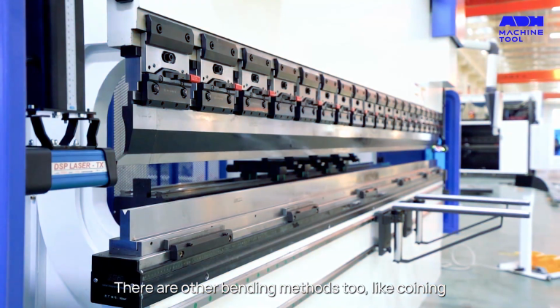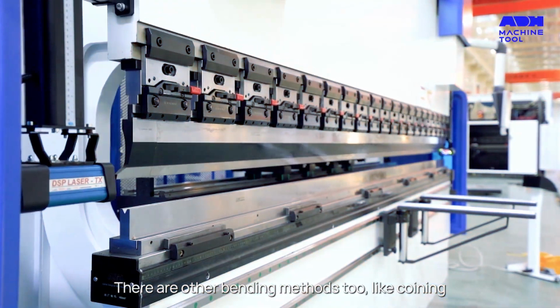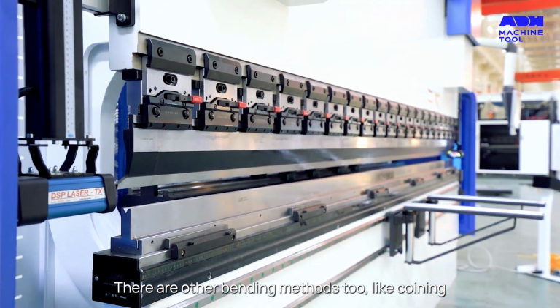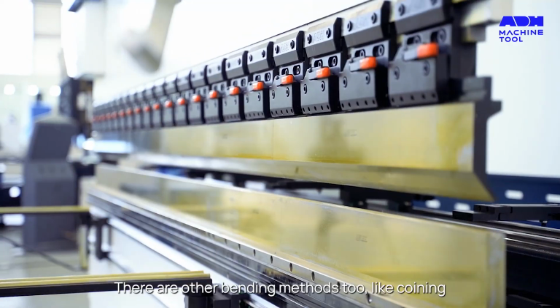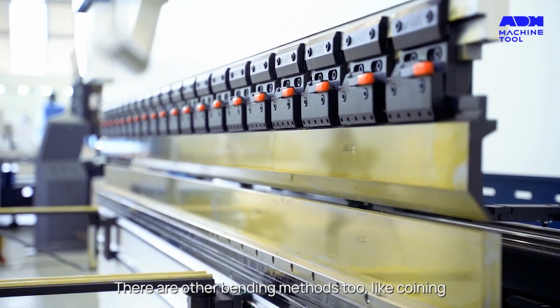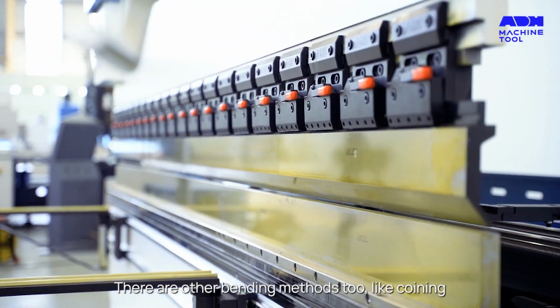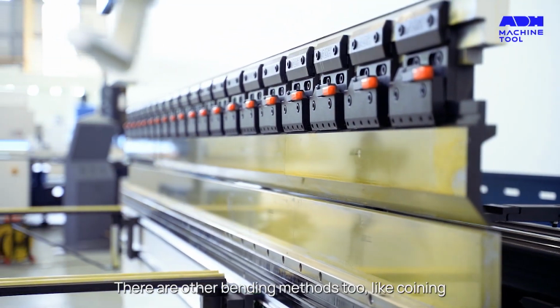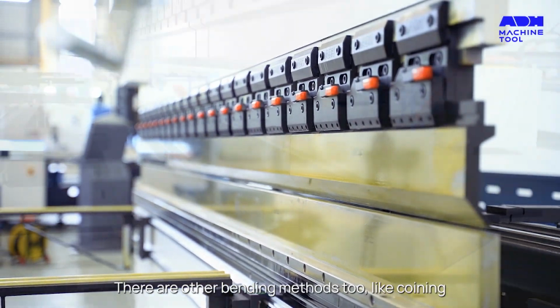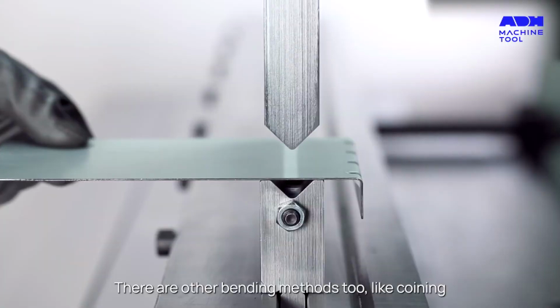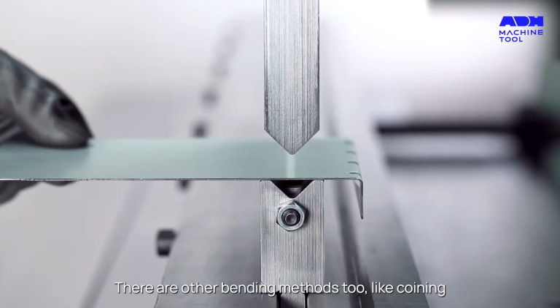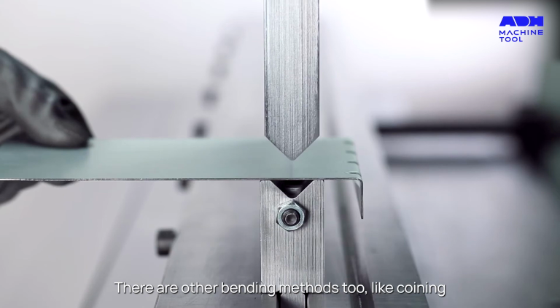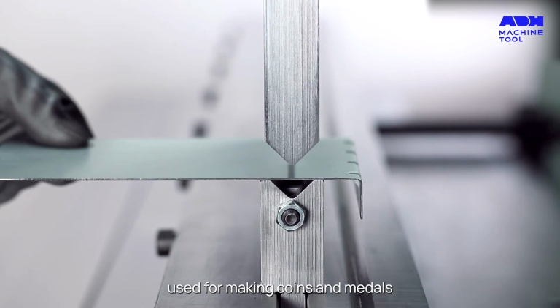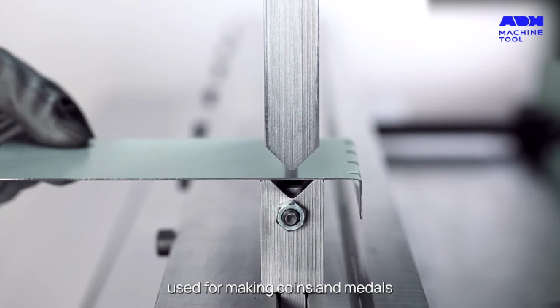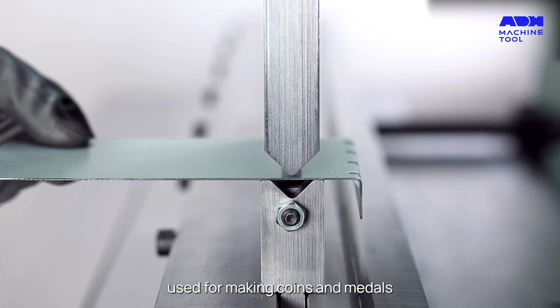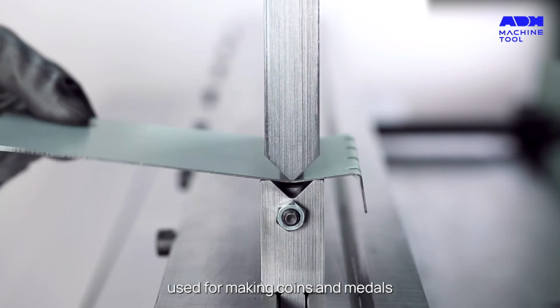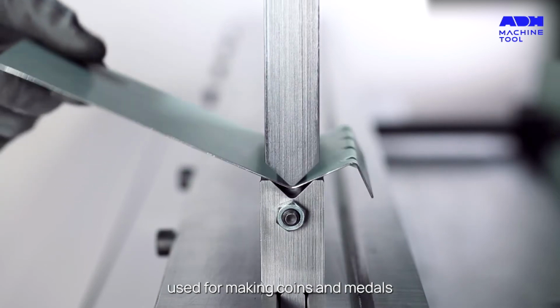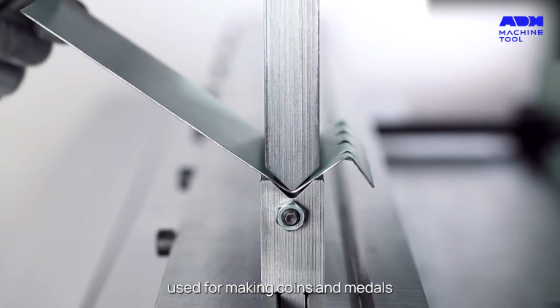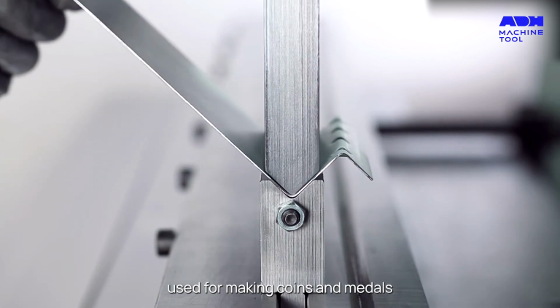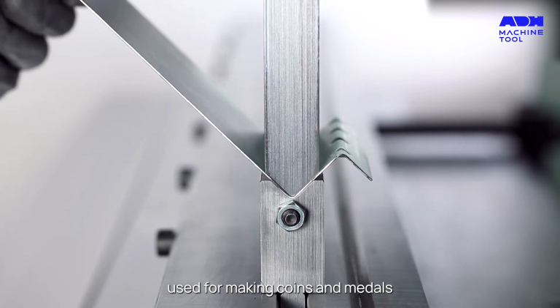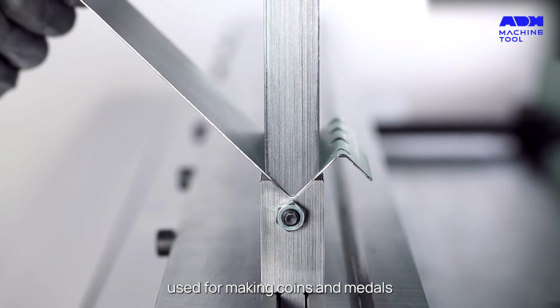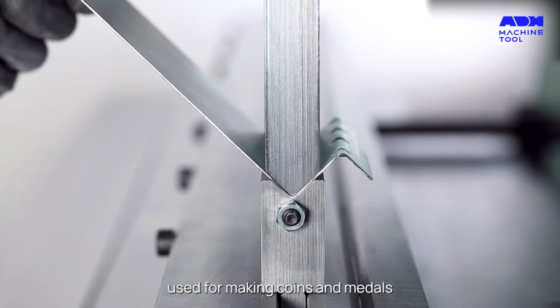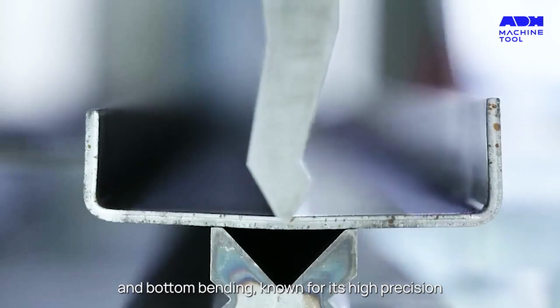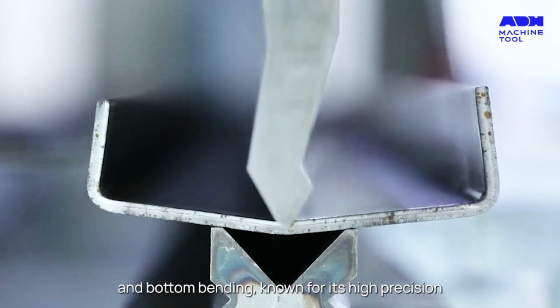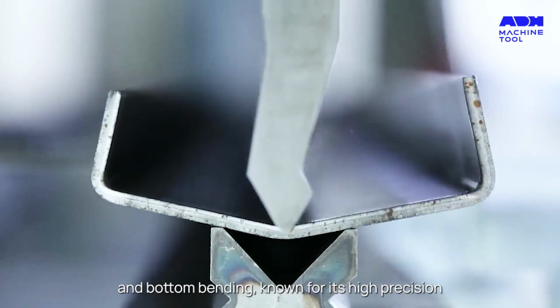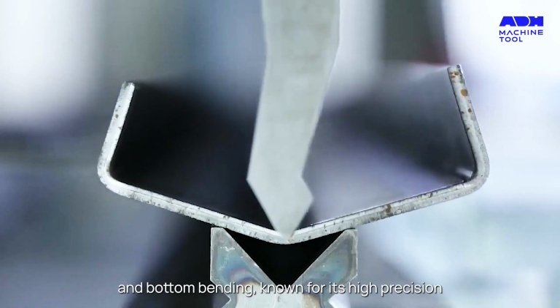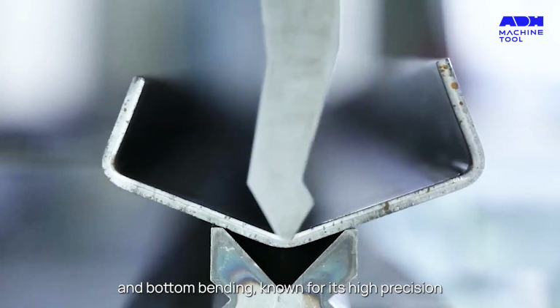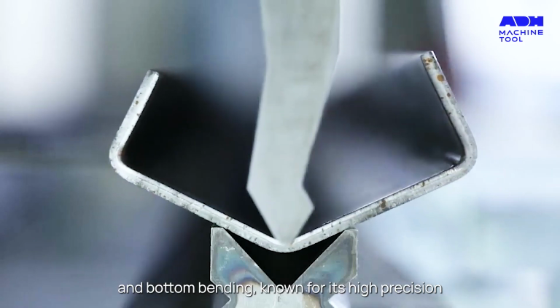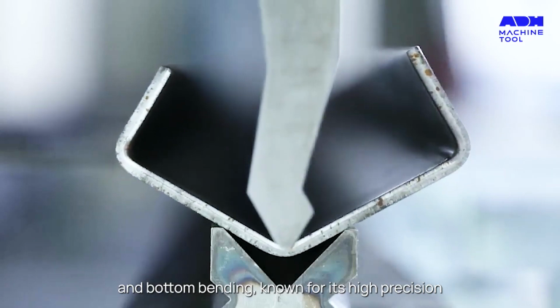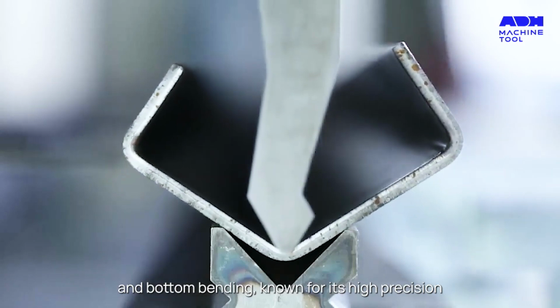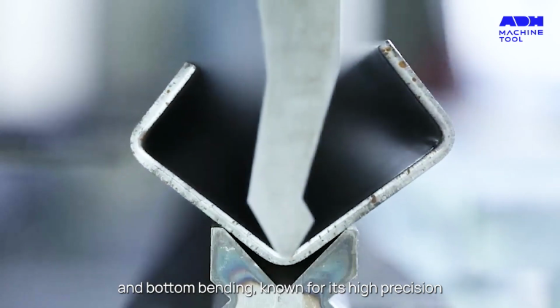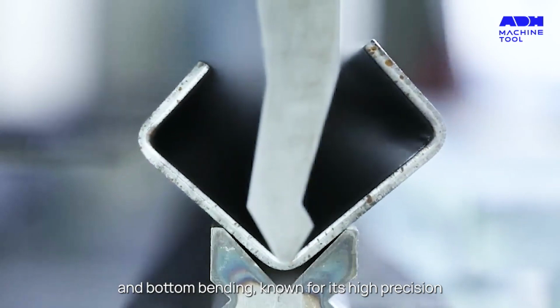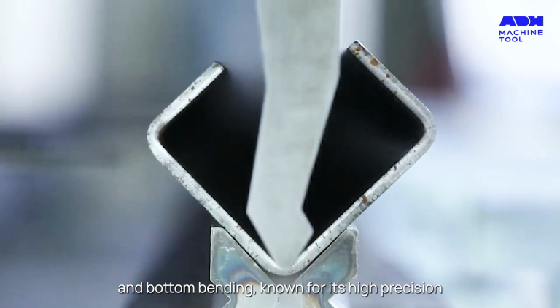There are other bending methods too, like coining, used for making coins and metals, and bottom bending, known for its high precision.